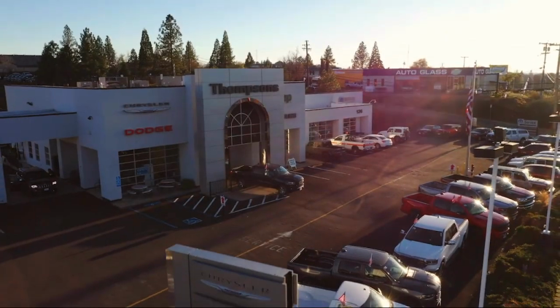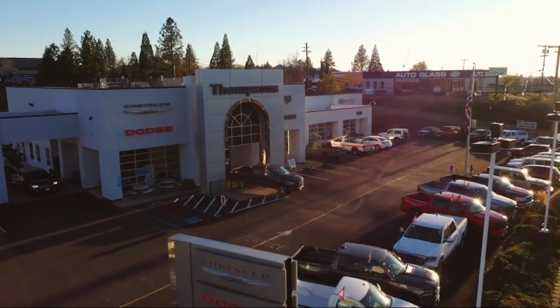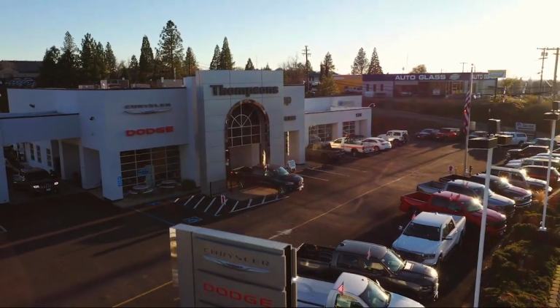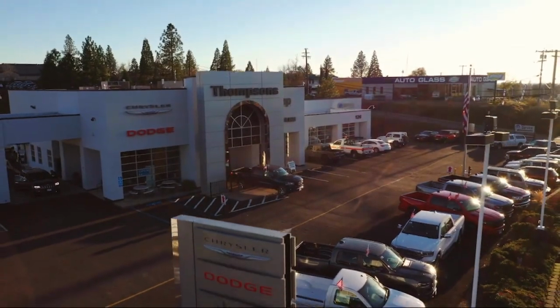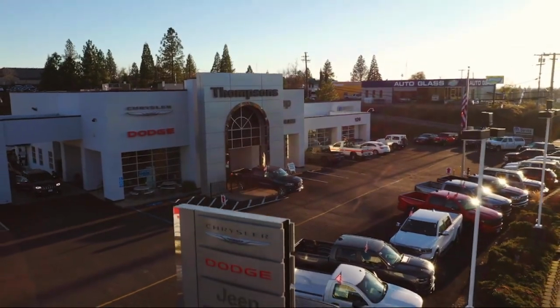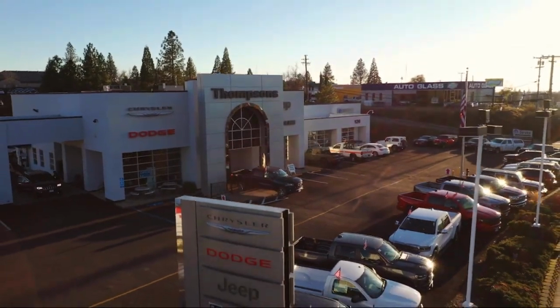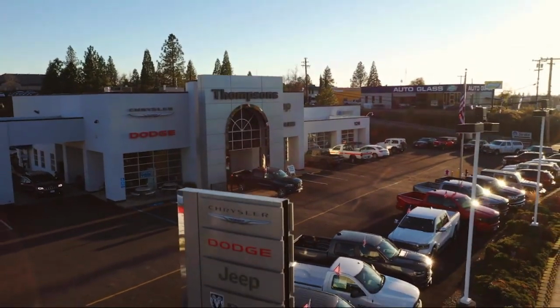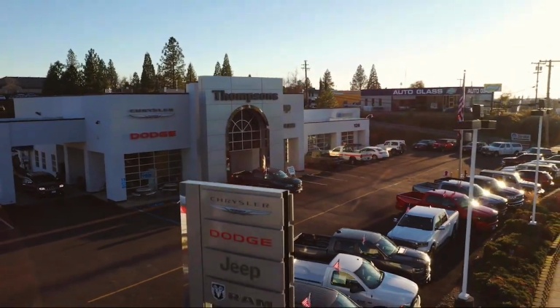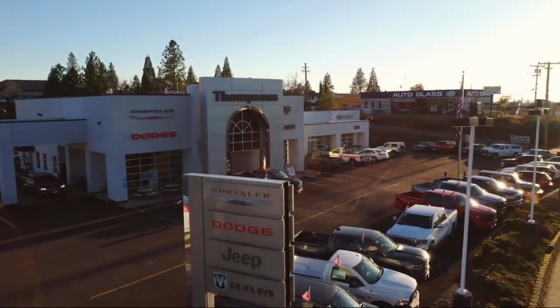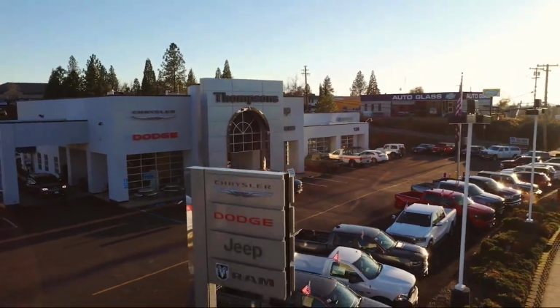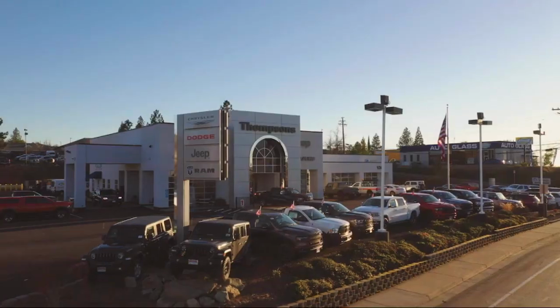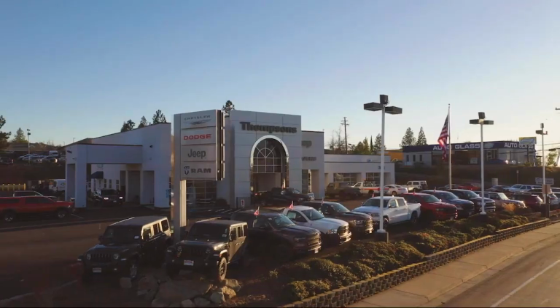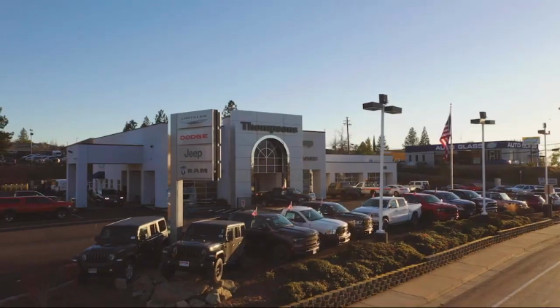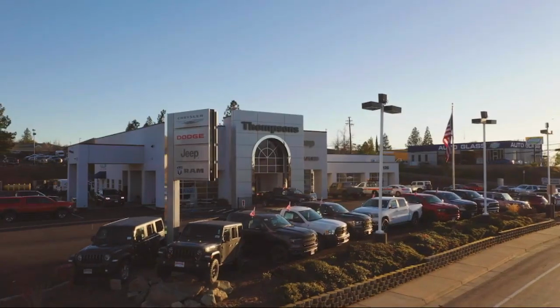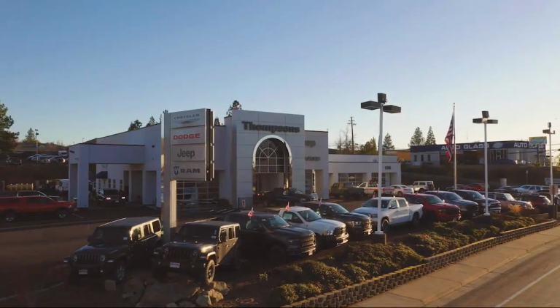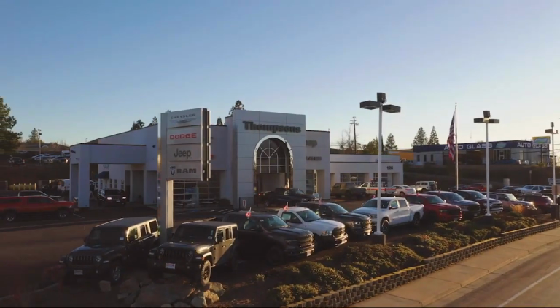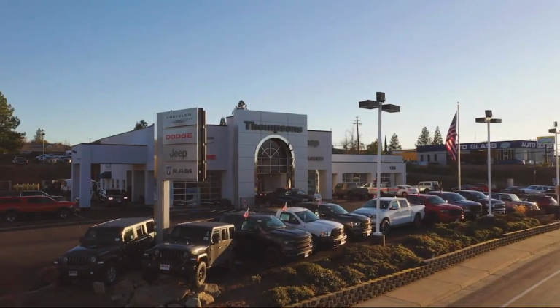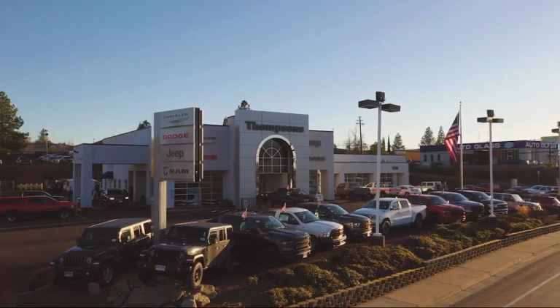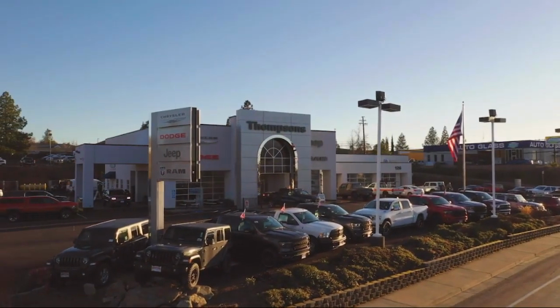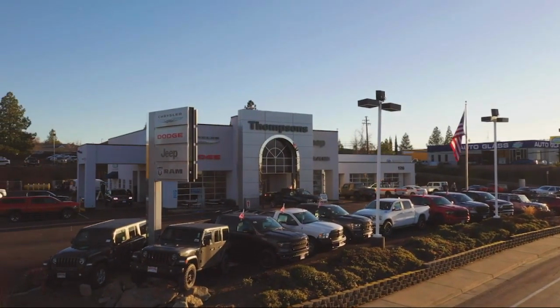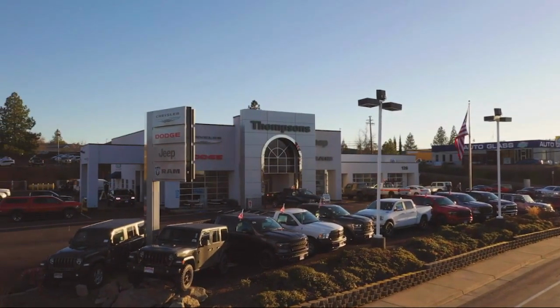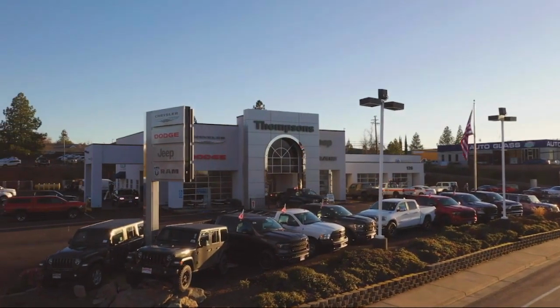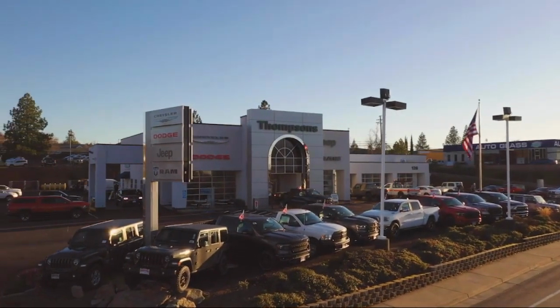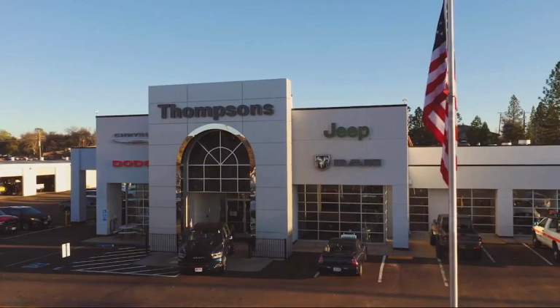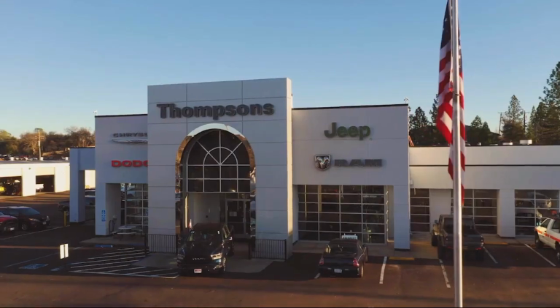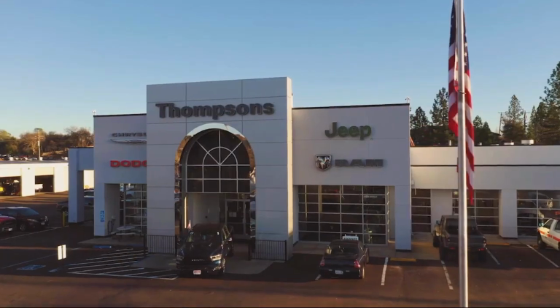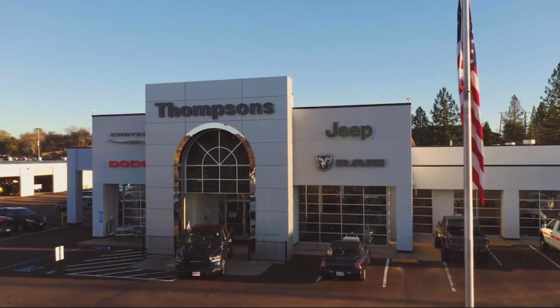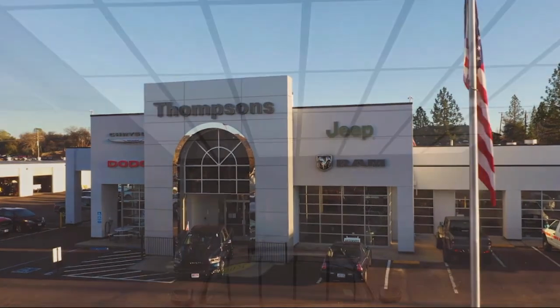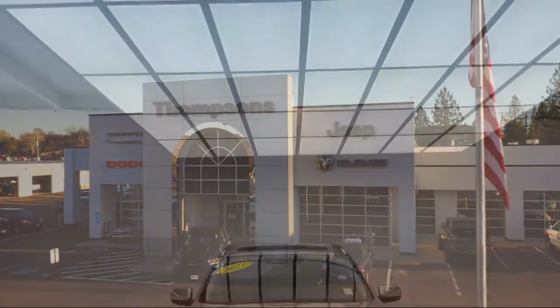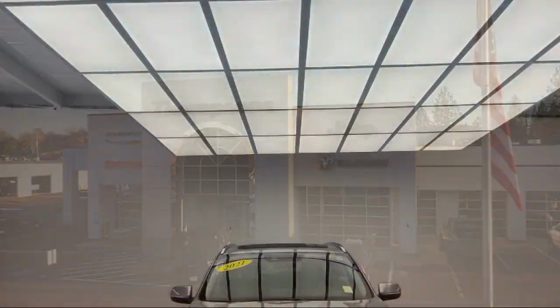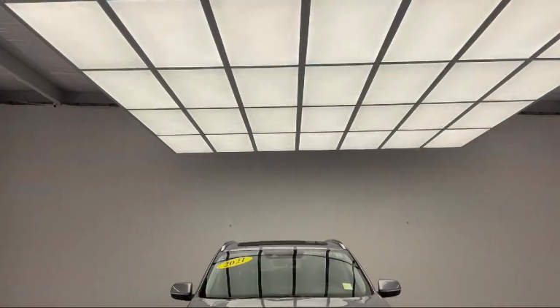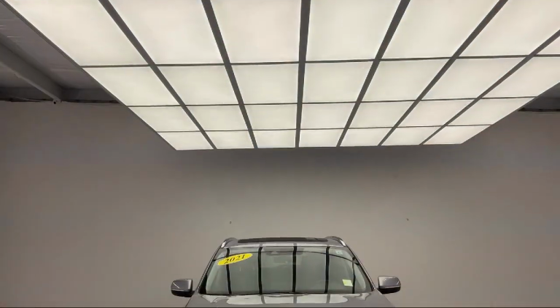Welcome to Thomson's Chrysler Dodge Jeep Ram, and here's a look at another one of our great vehicles for sale.